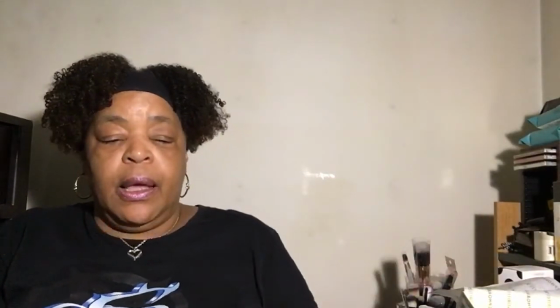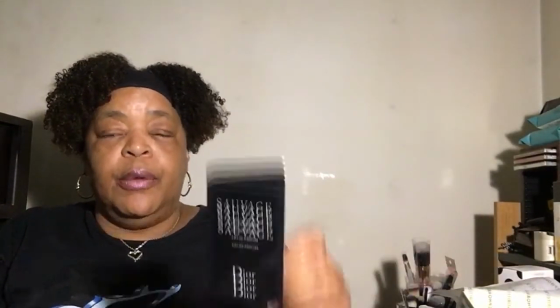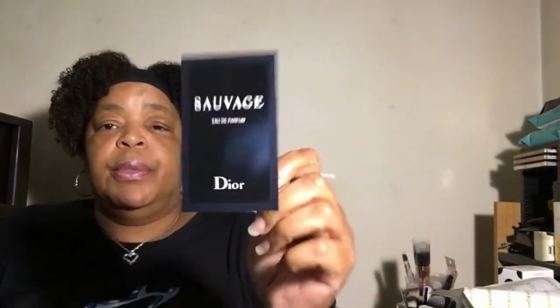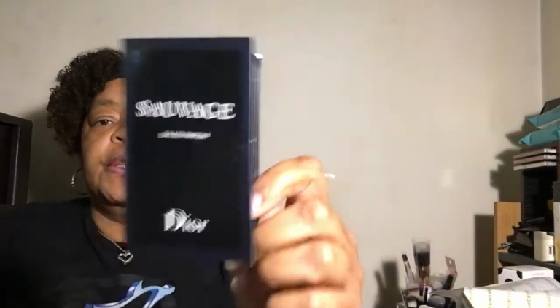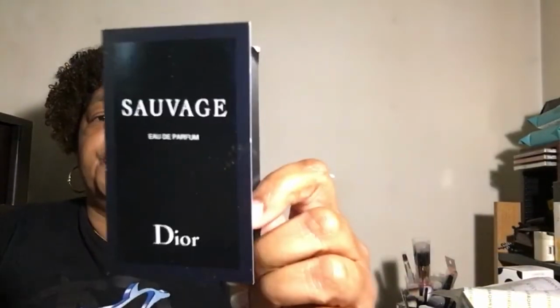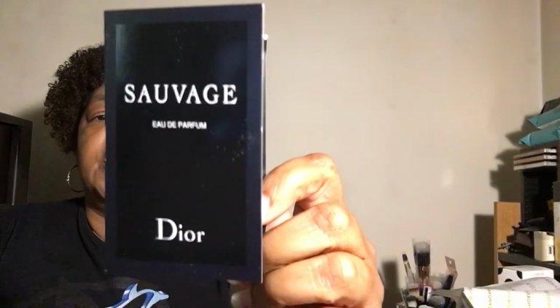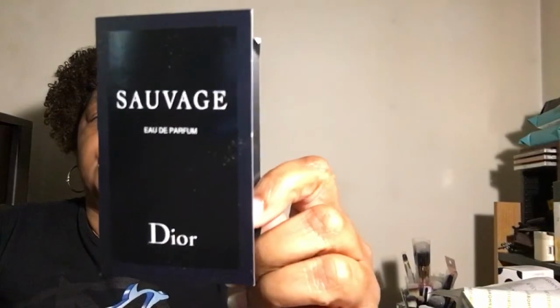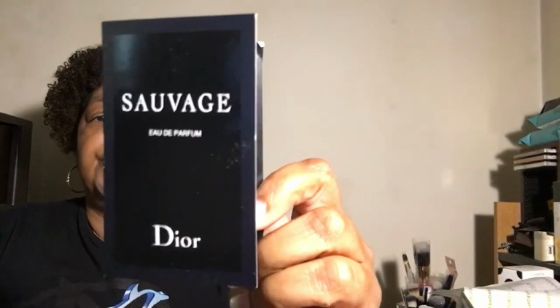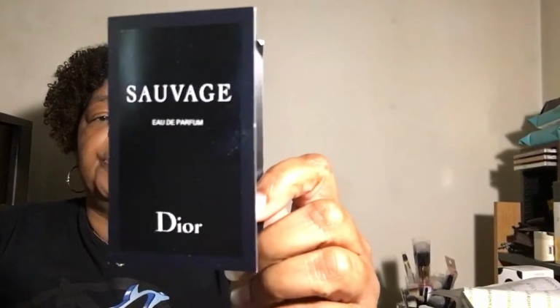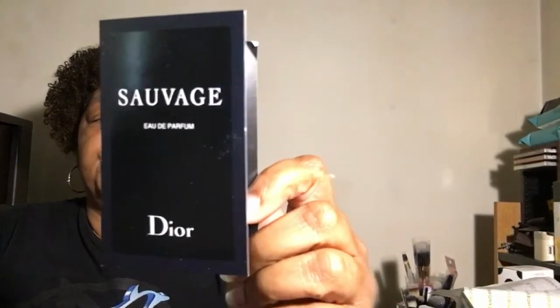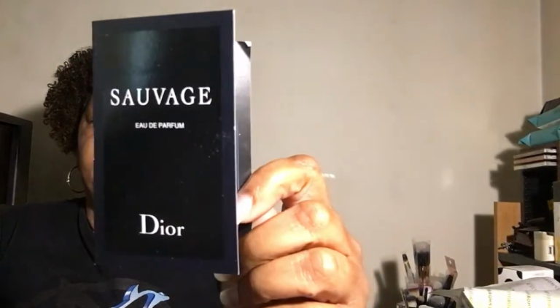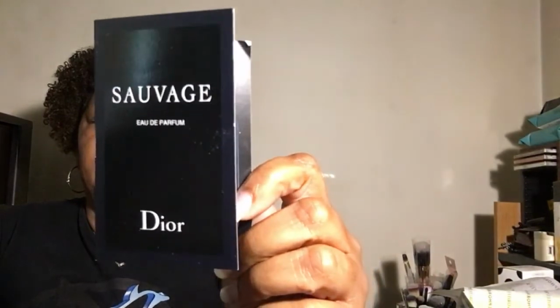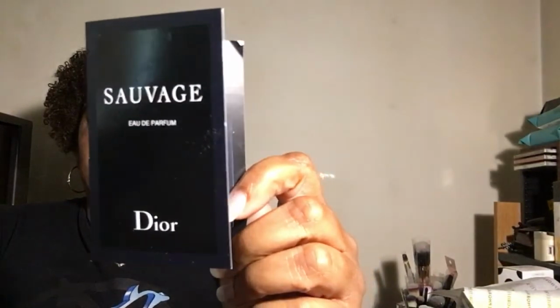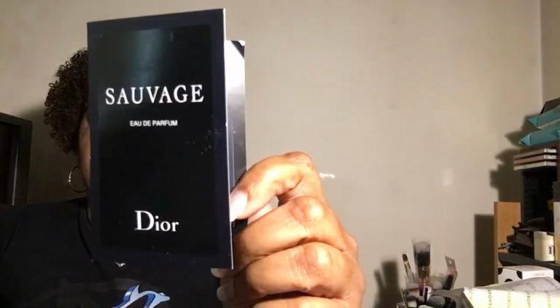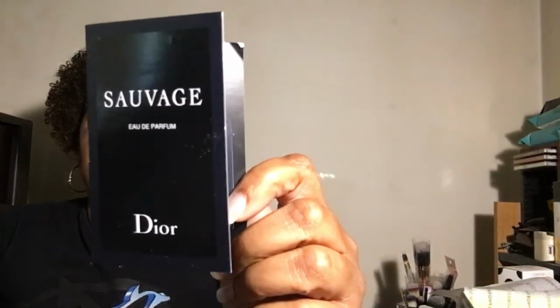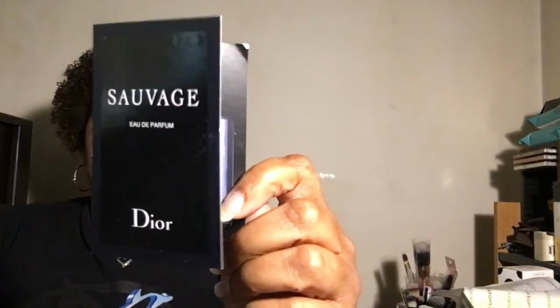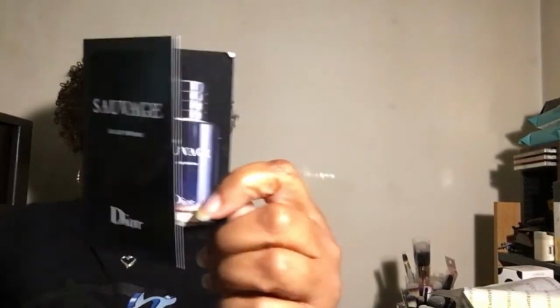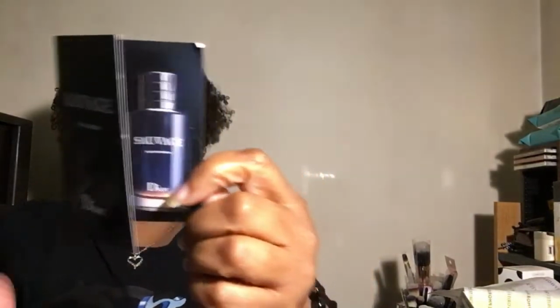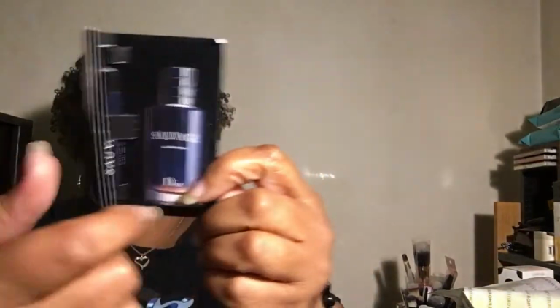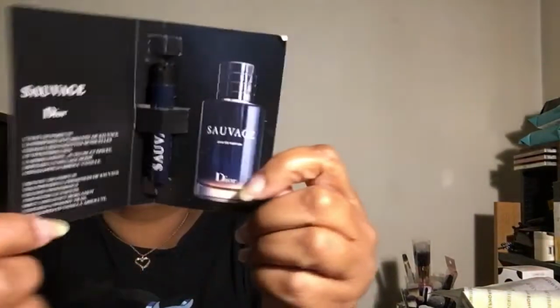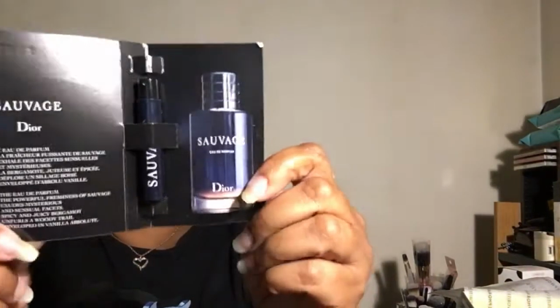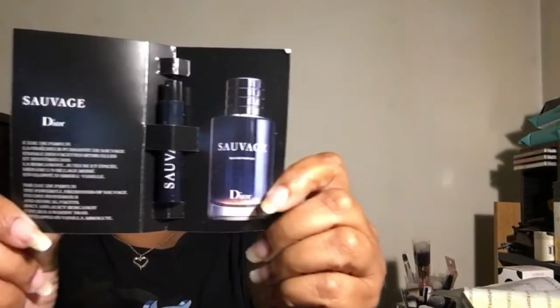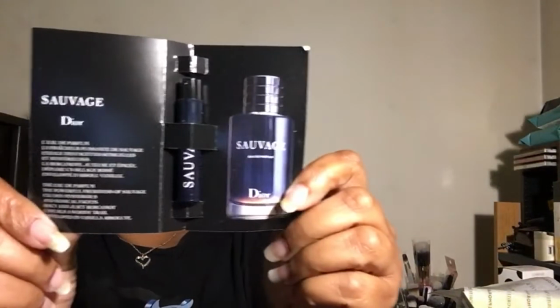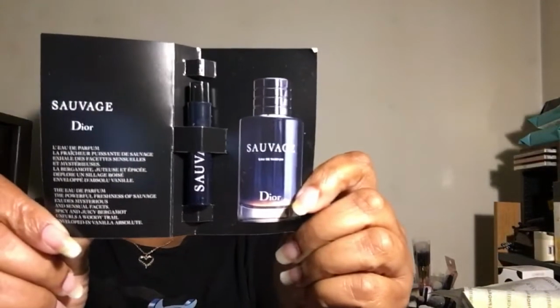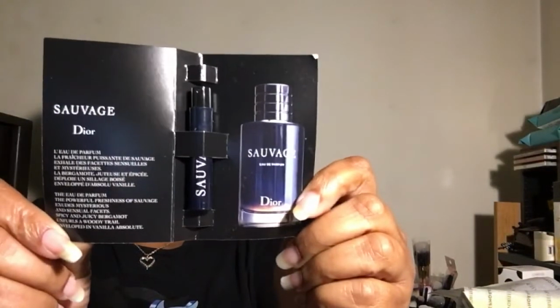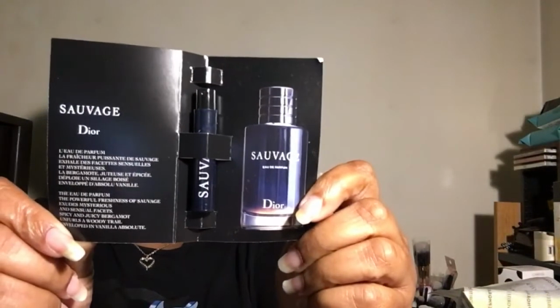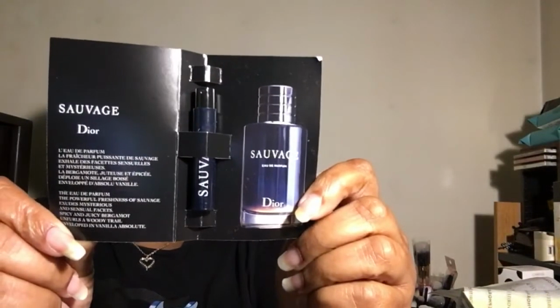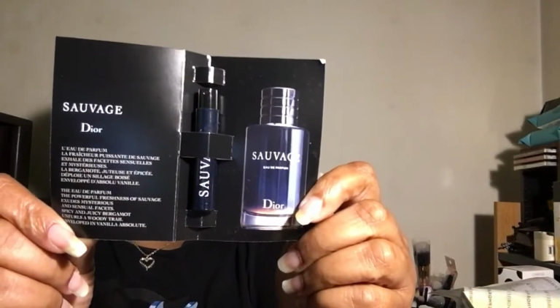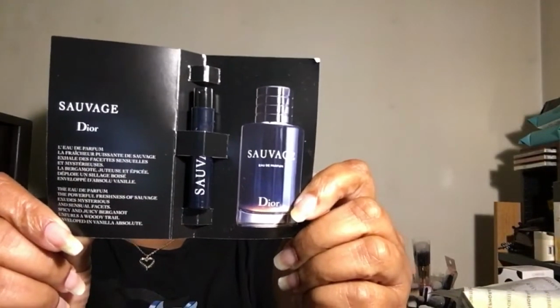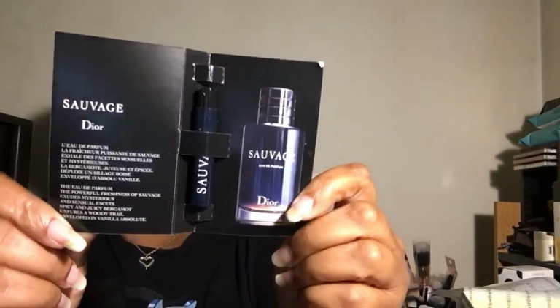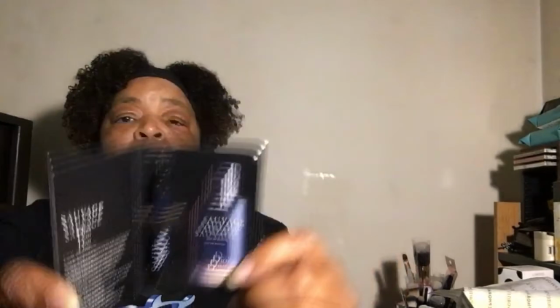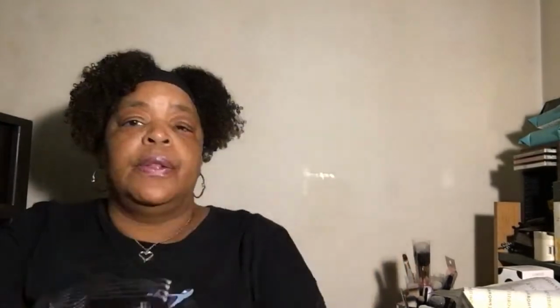And then a Sauvage Crisp by Christian Dior.